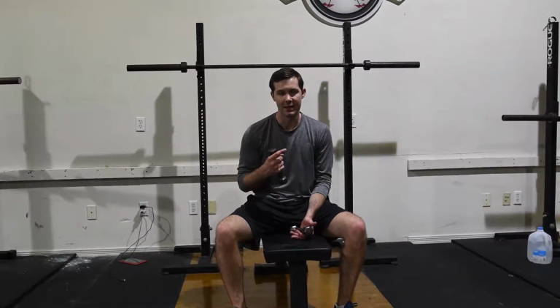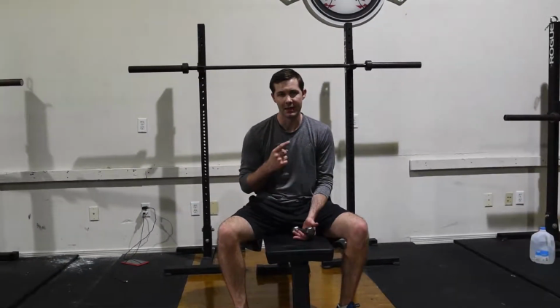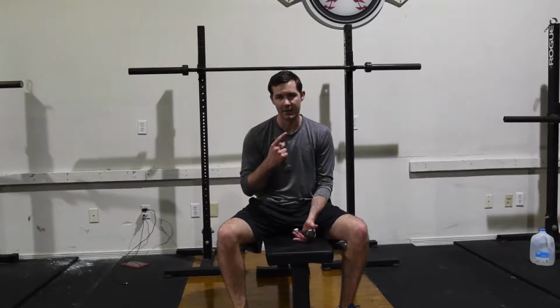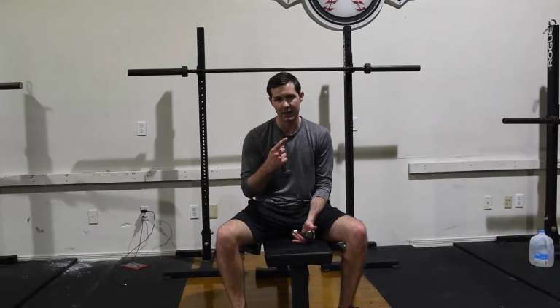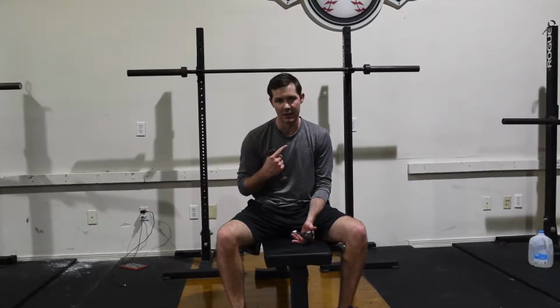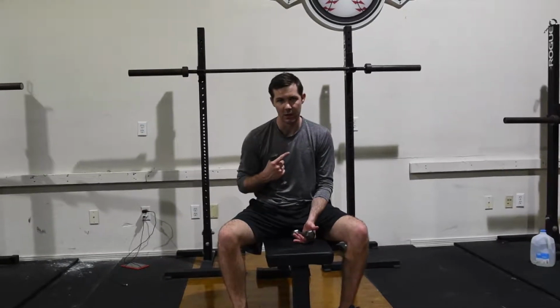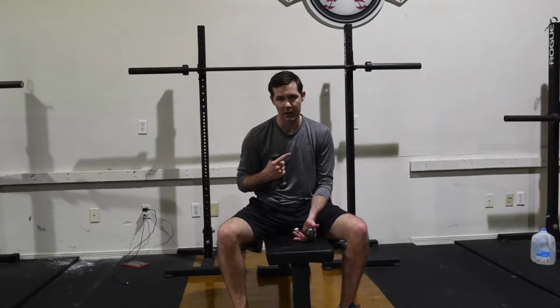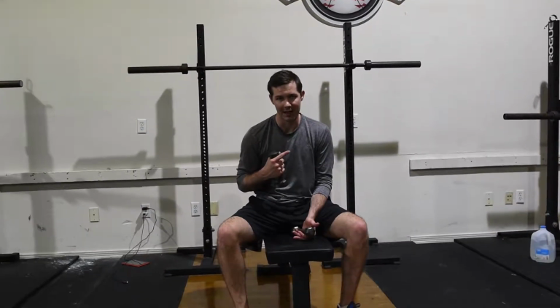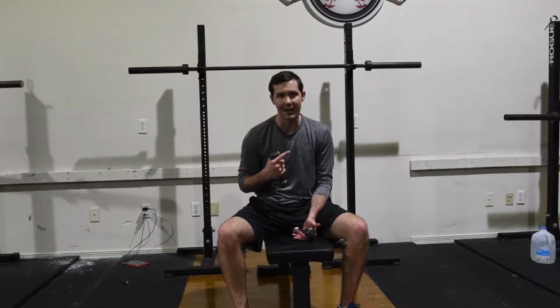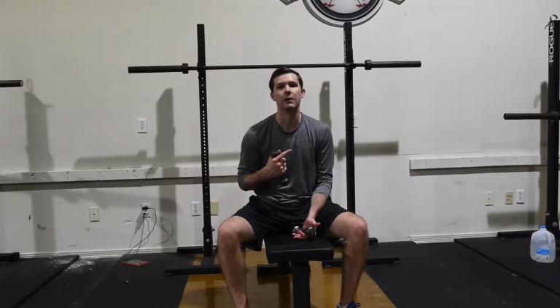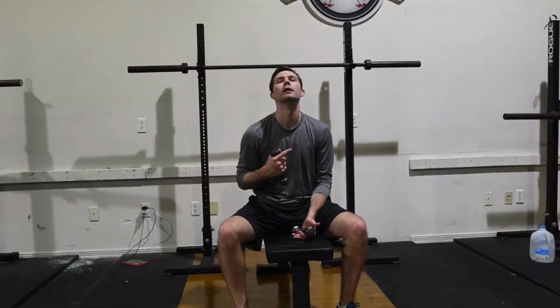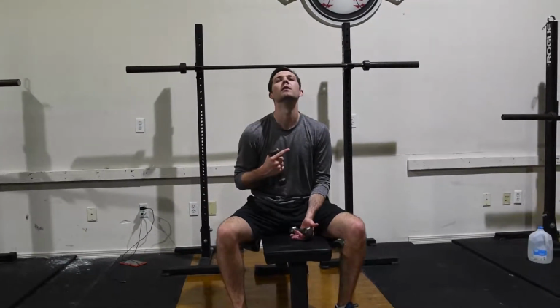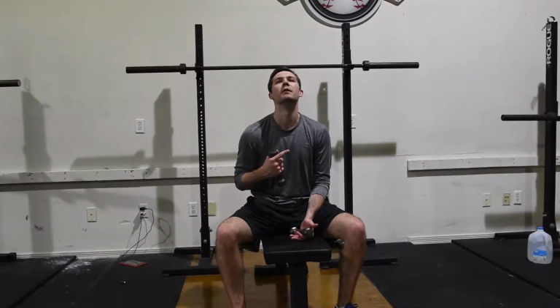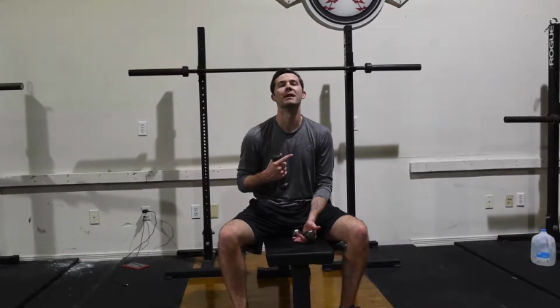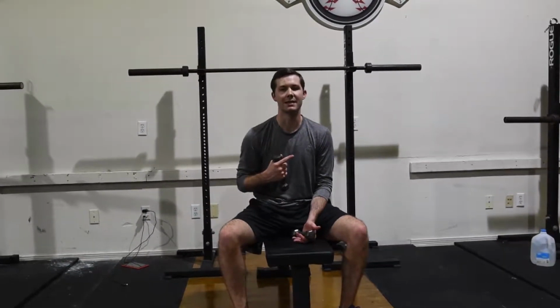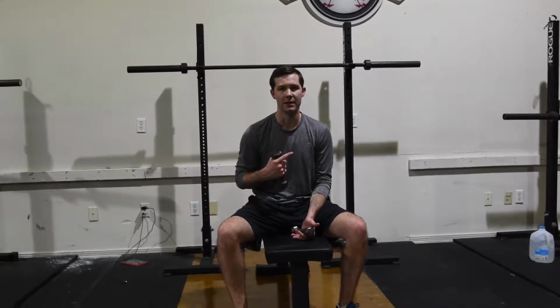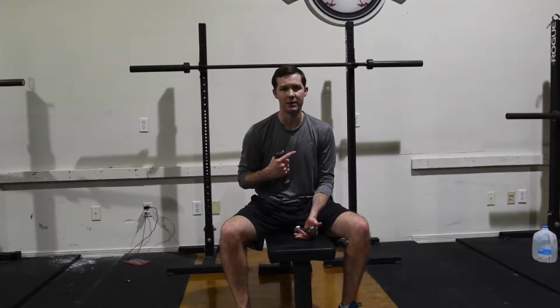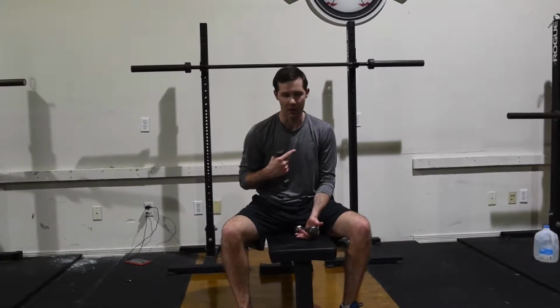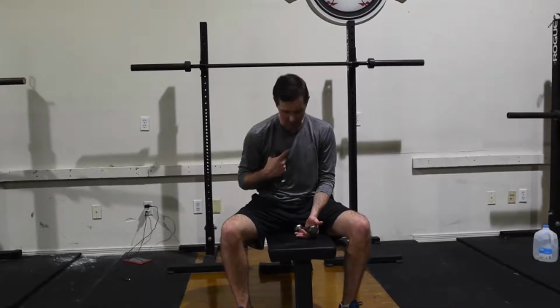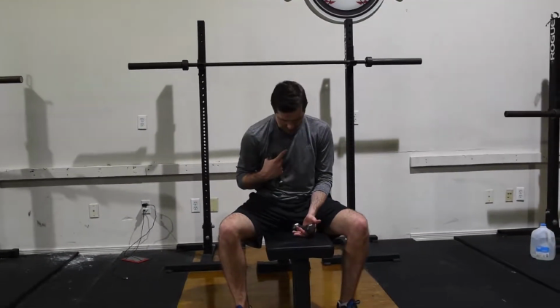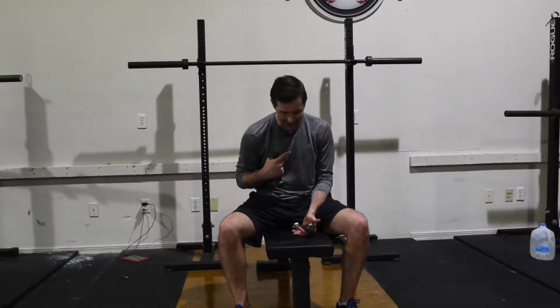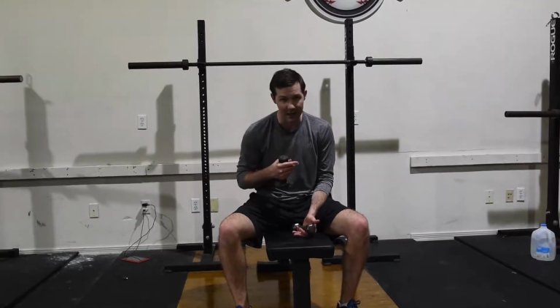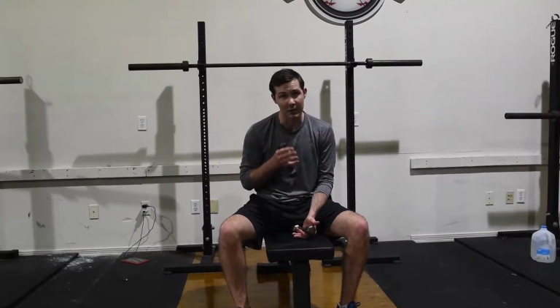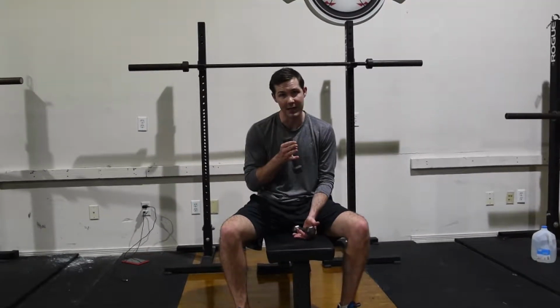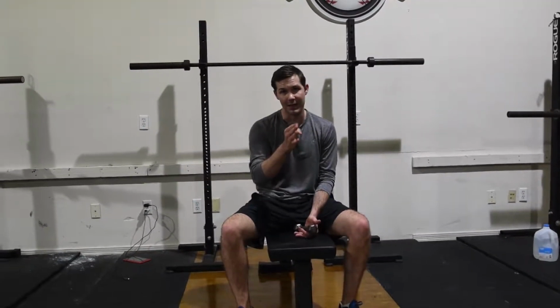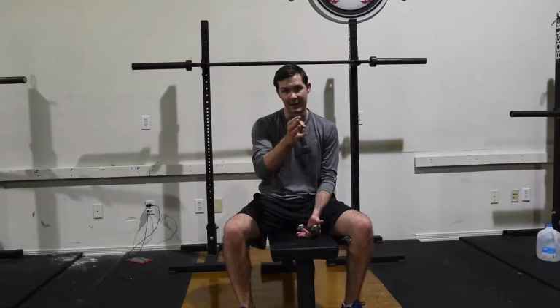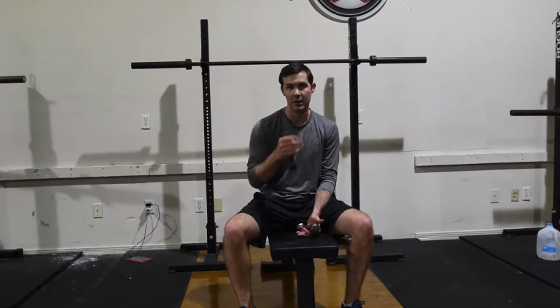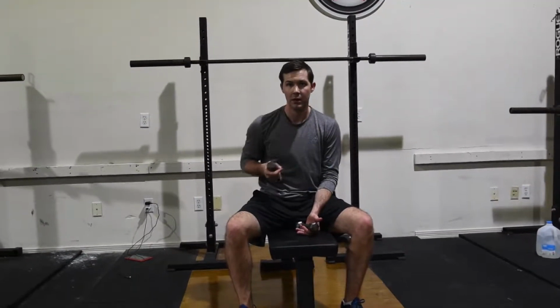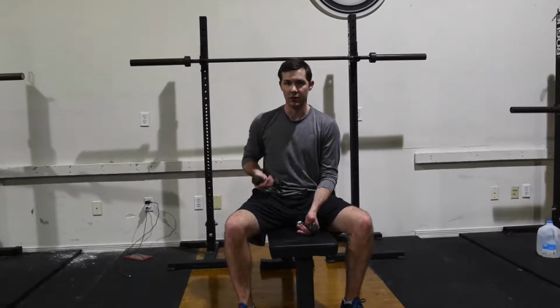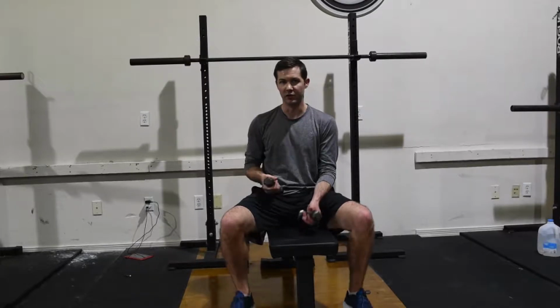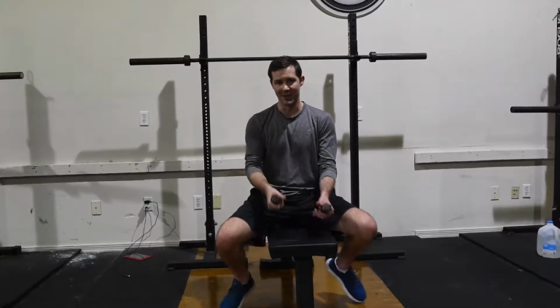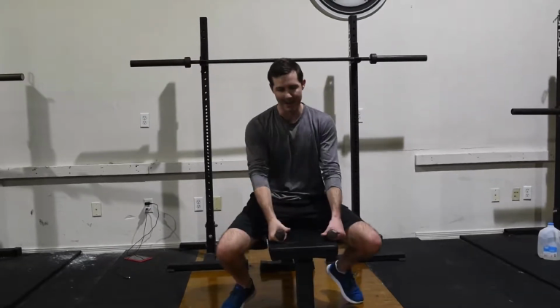Second thing, pay attention to where your neck is at. You don't want to be extended too much or flexed down. You want to keep a nice neutral spine.